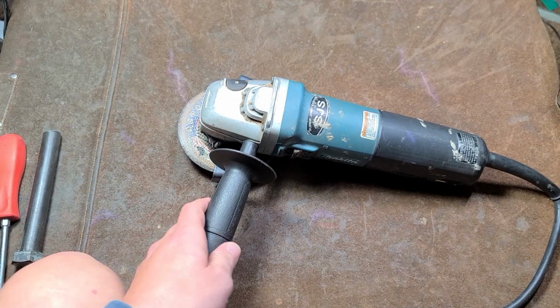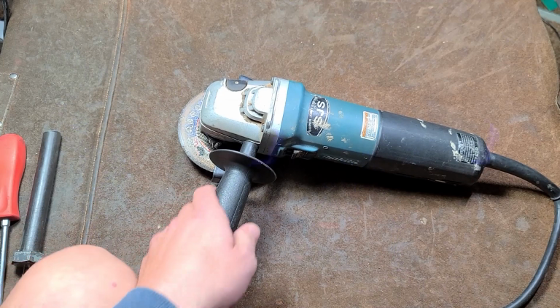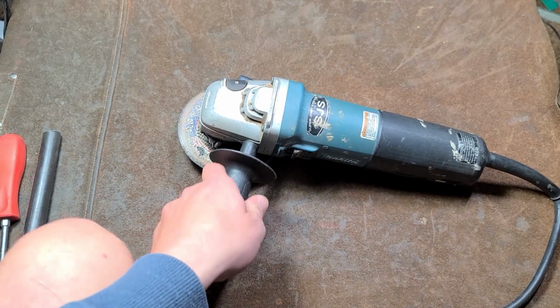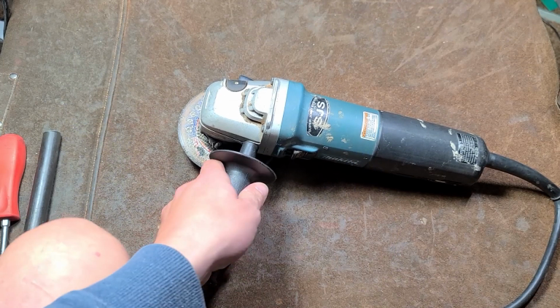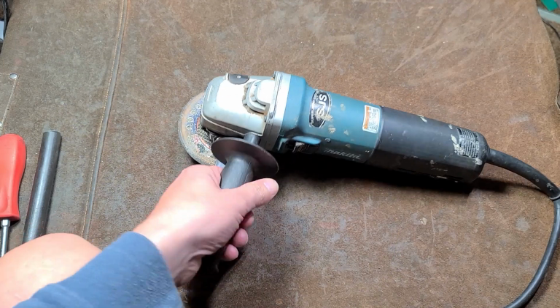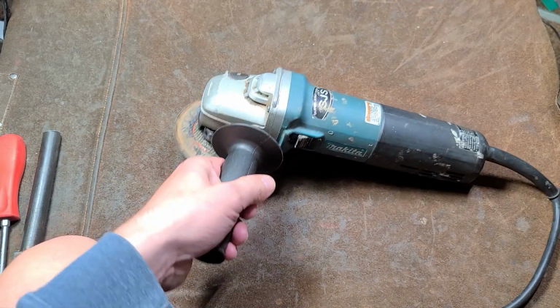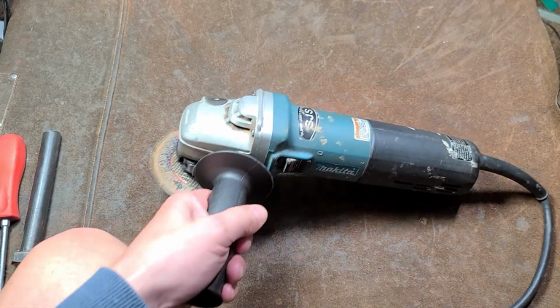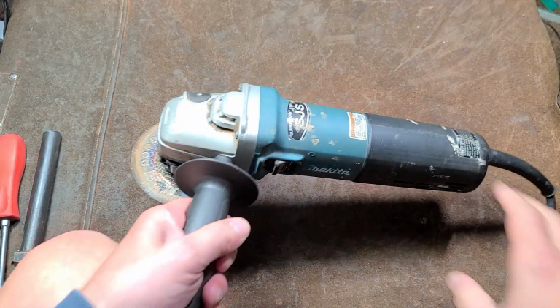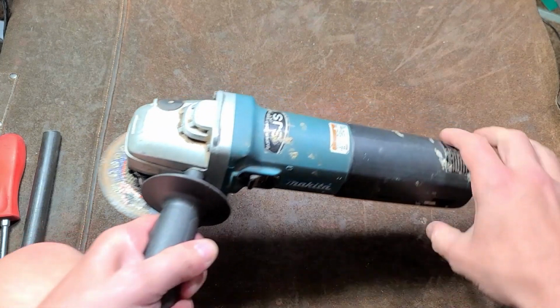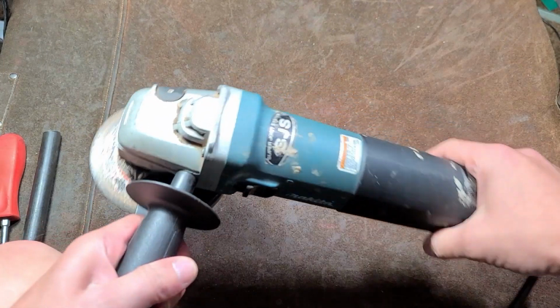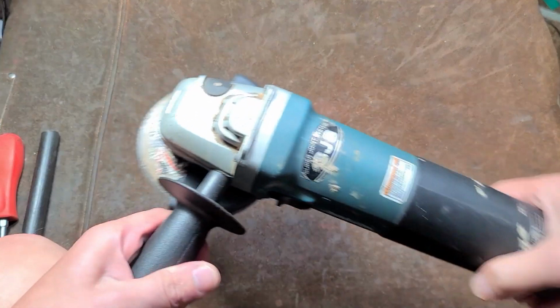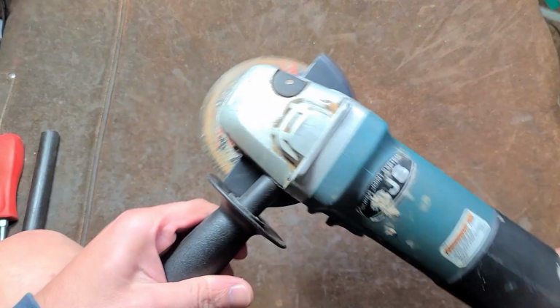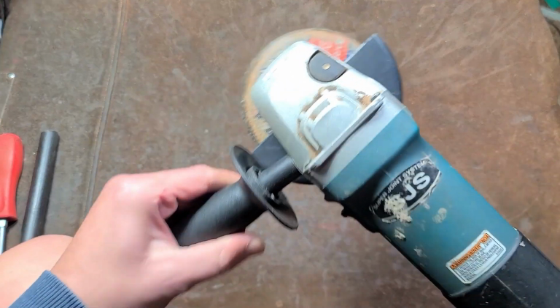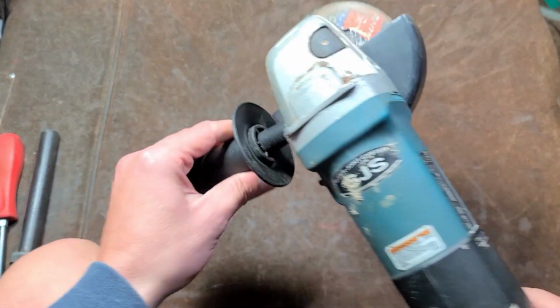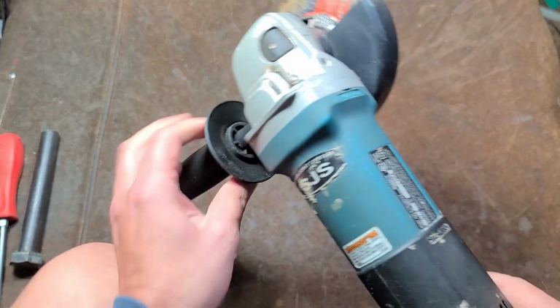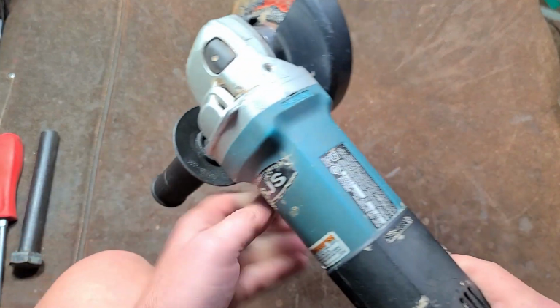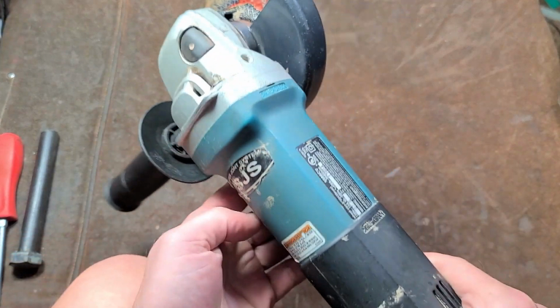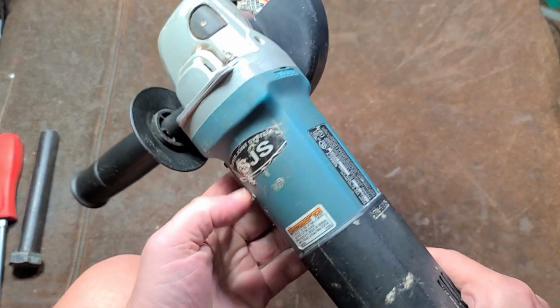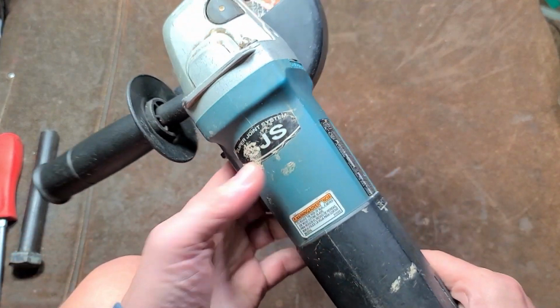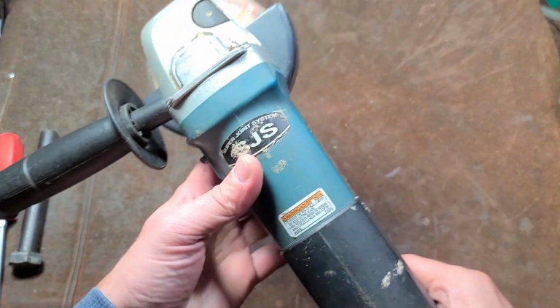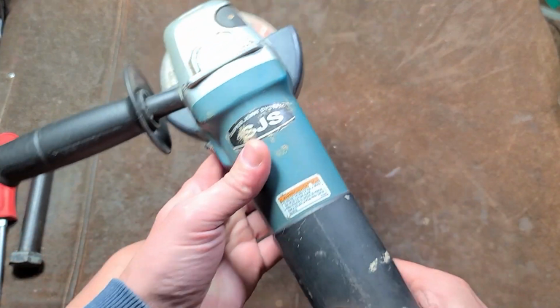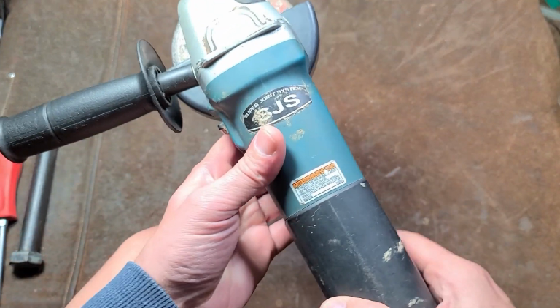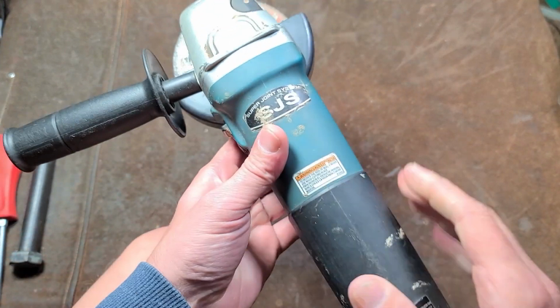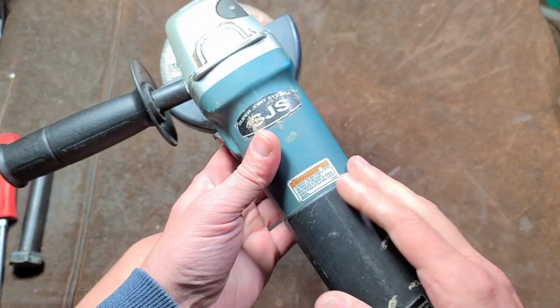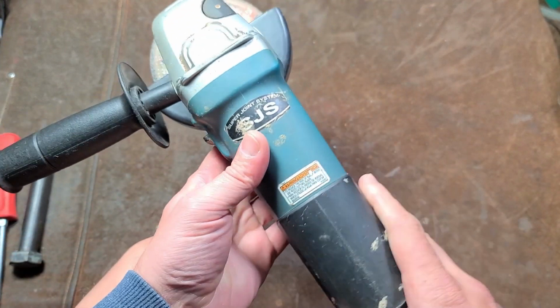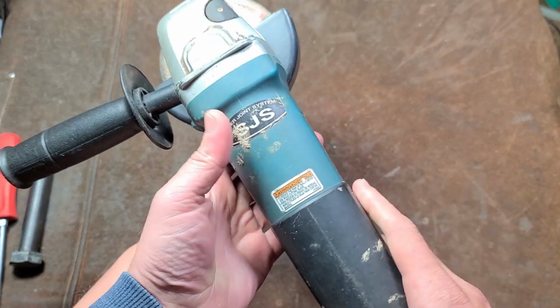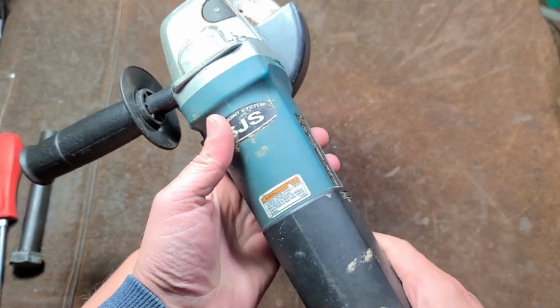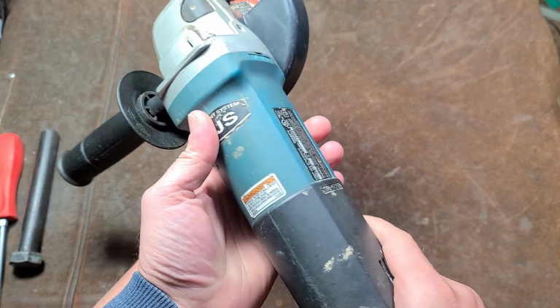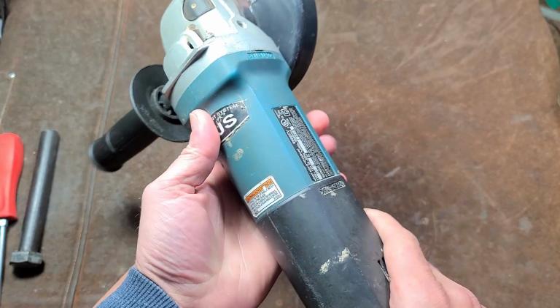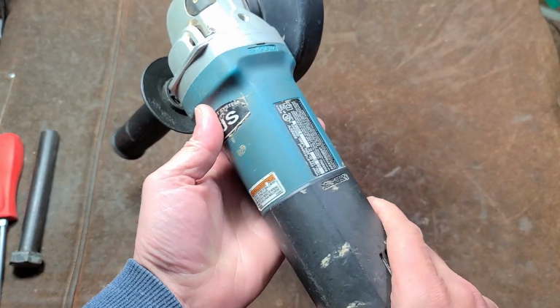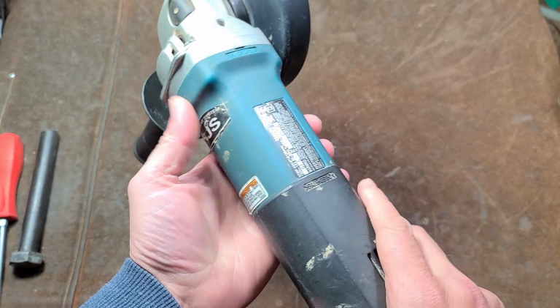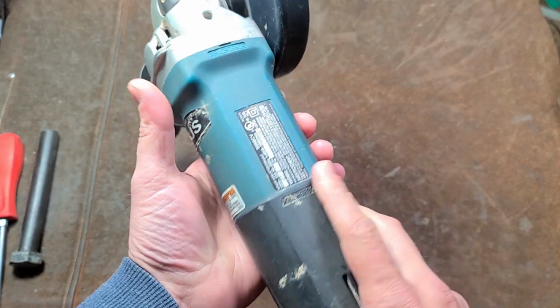Cadis Maximus here, this time with a simple review of this Makita SJS.